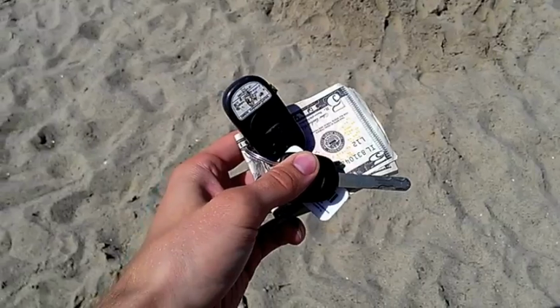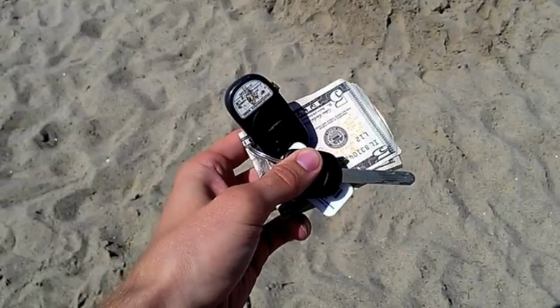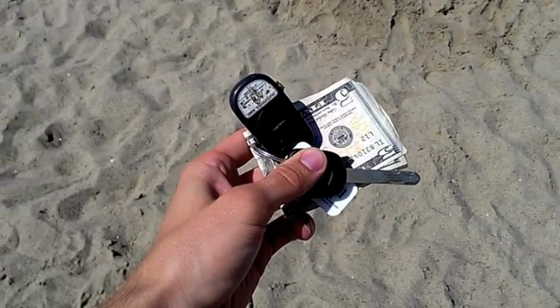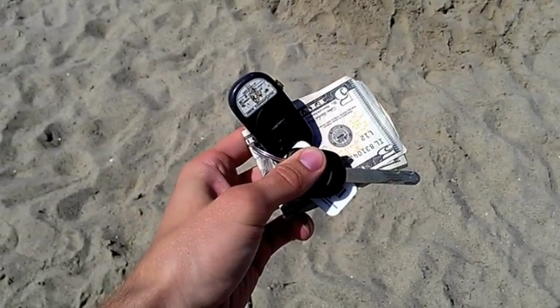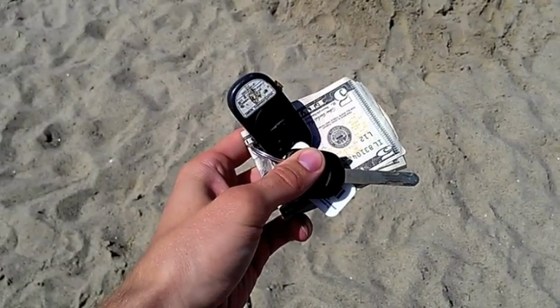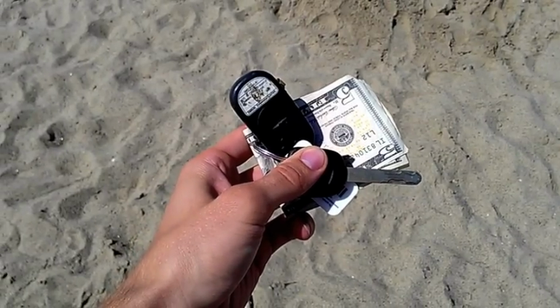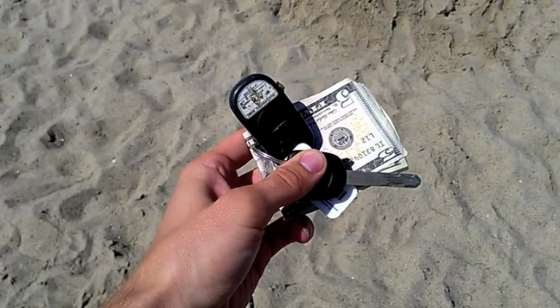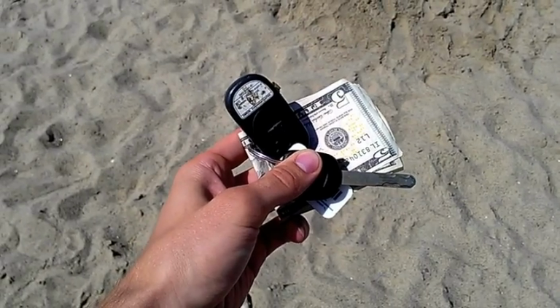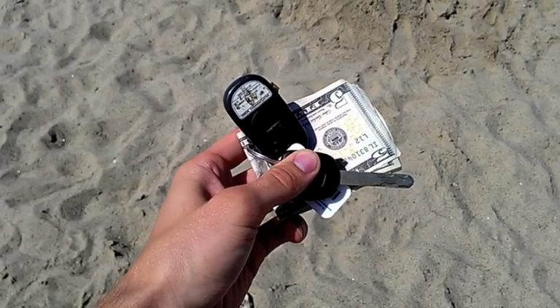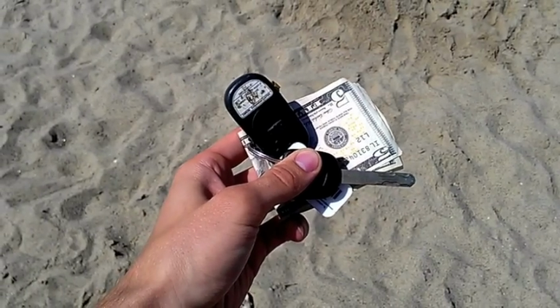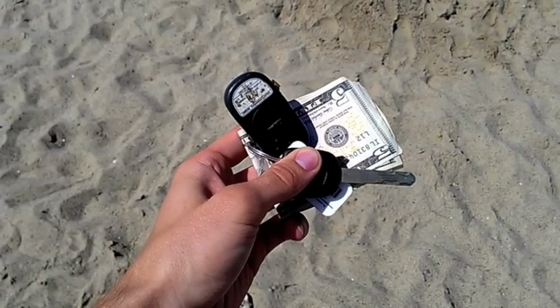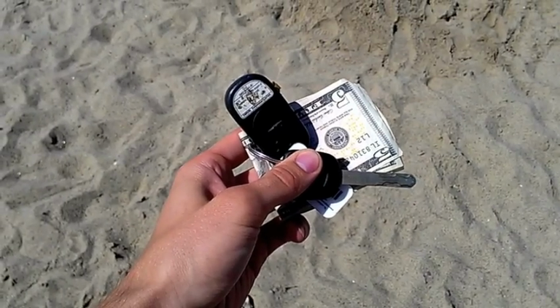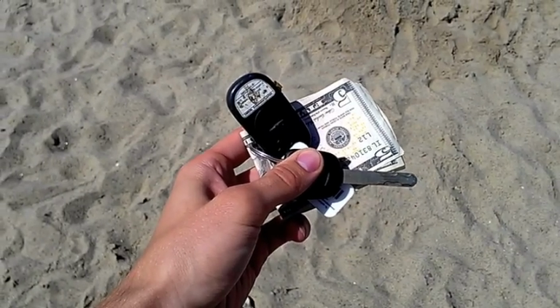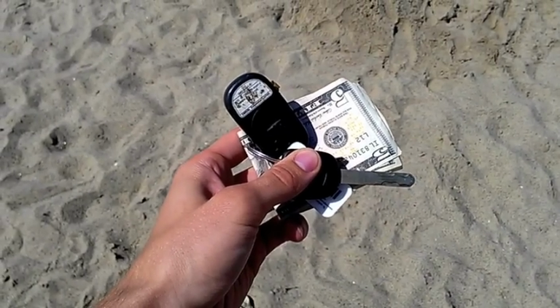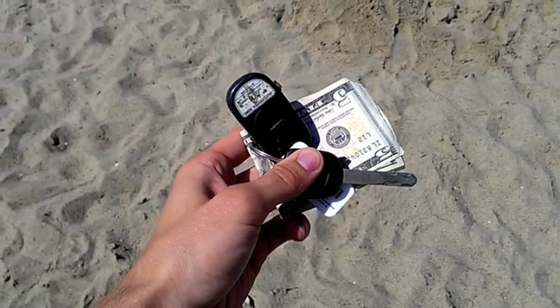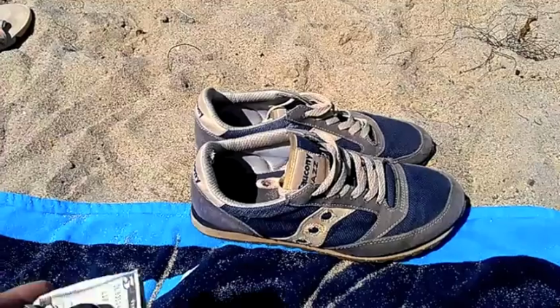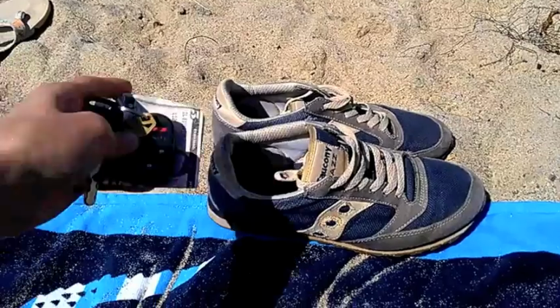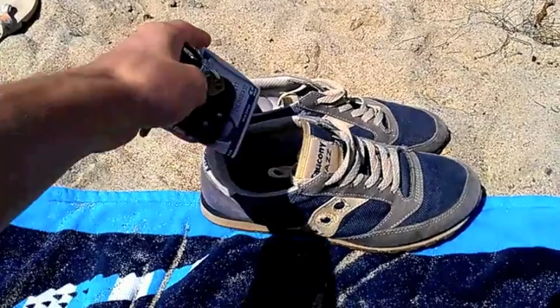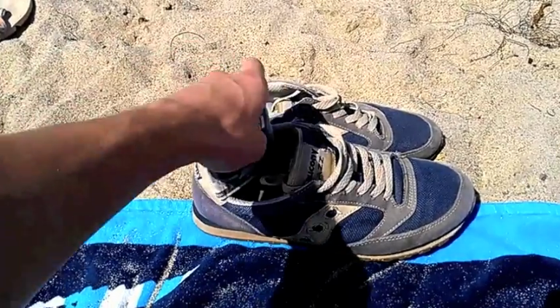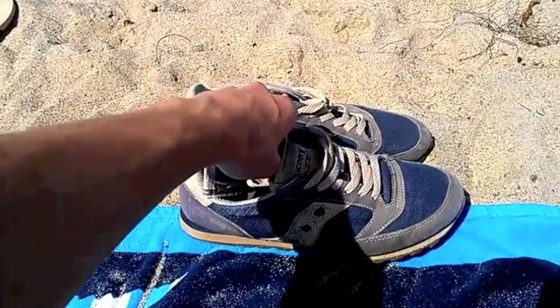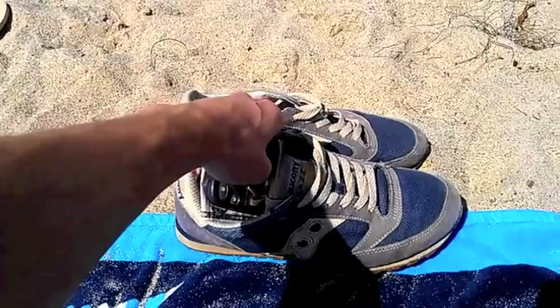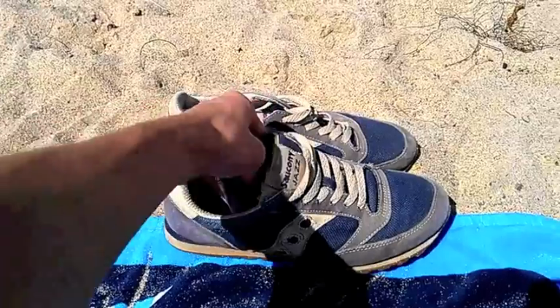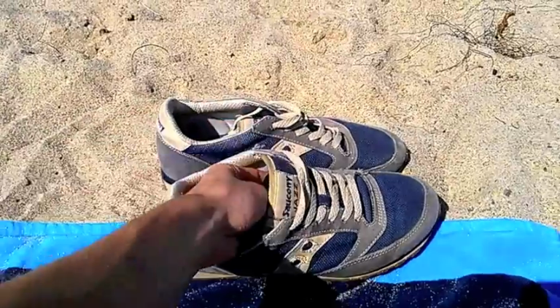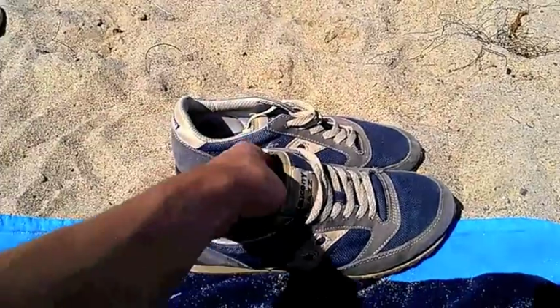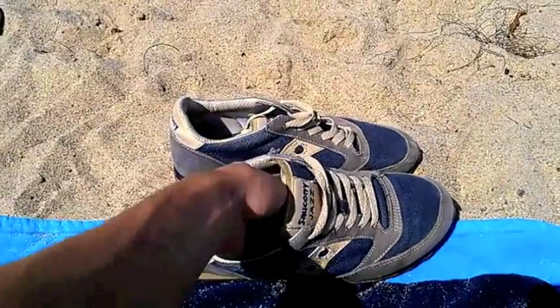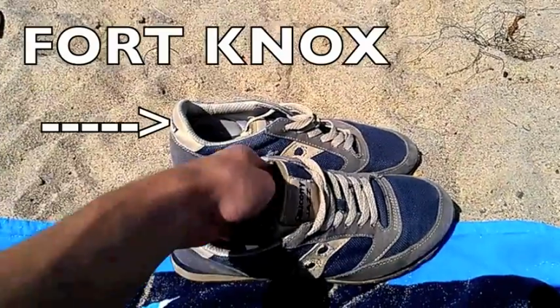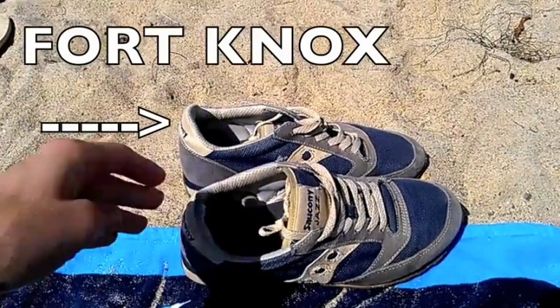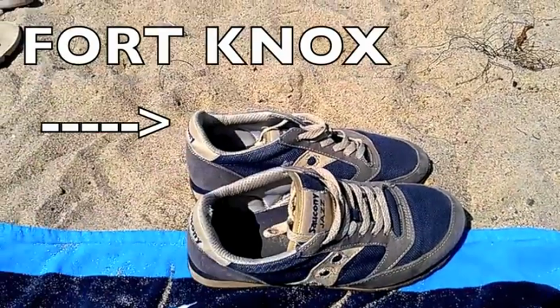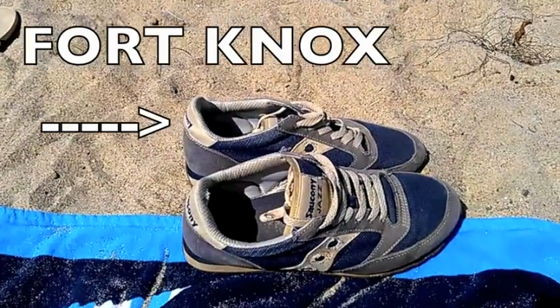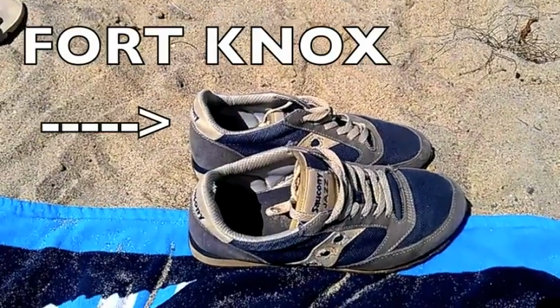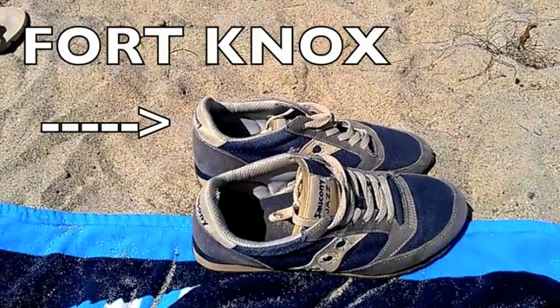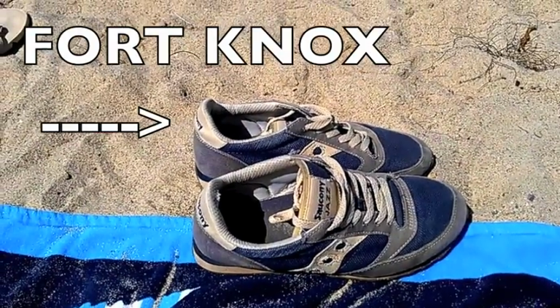At the beach, you need a safe place to stash your valuables? Simply stuff them in your shoe and you're free to enjoy your day without fear of theft.